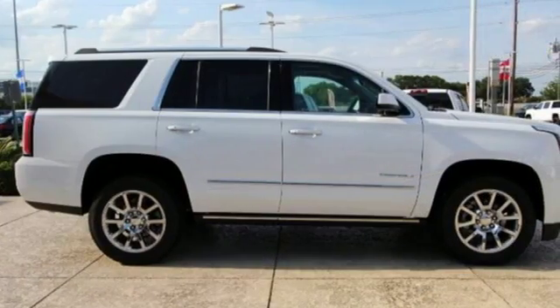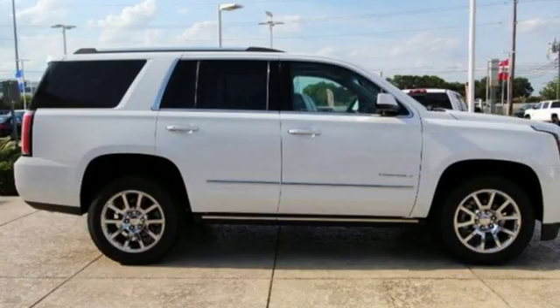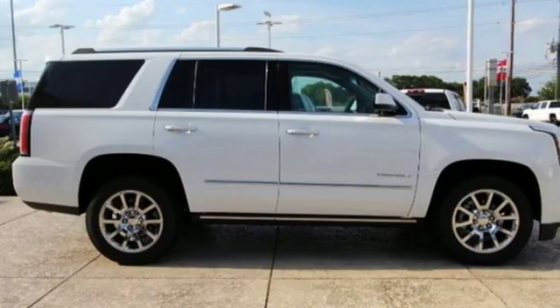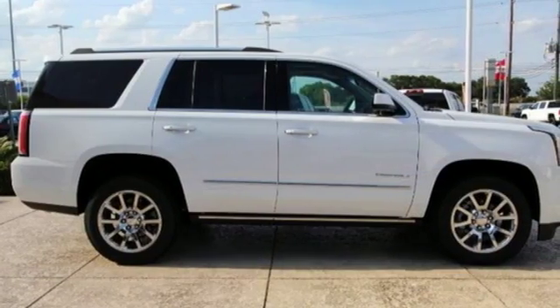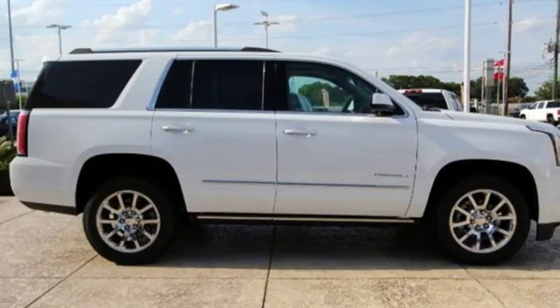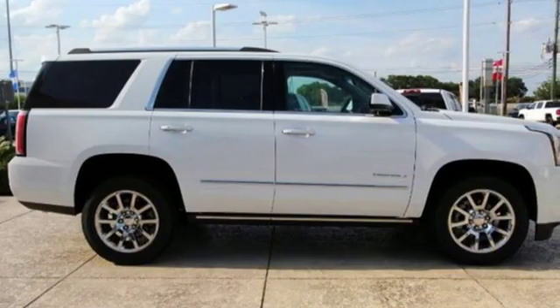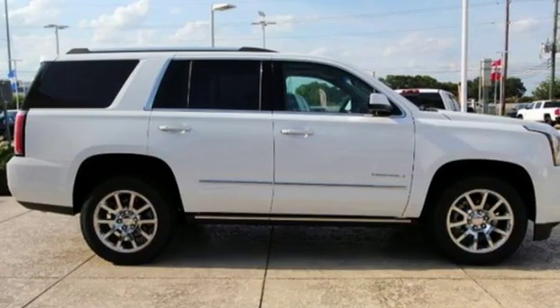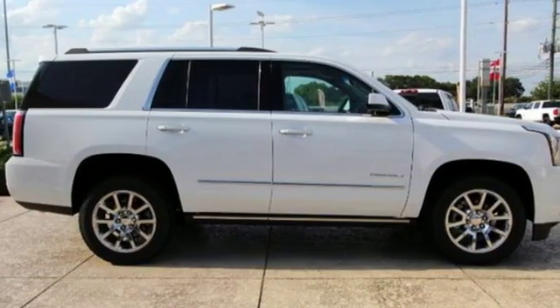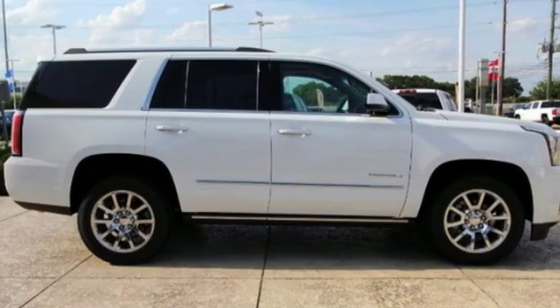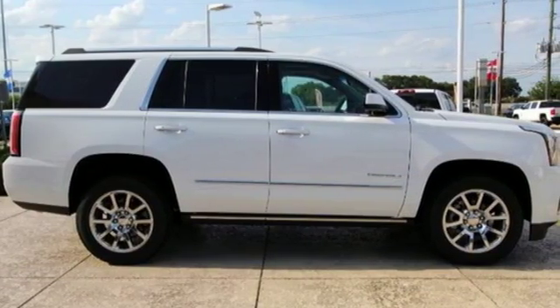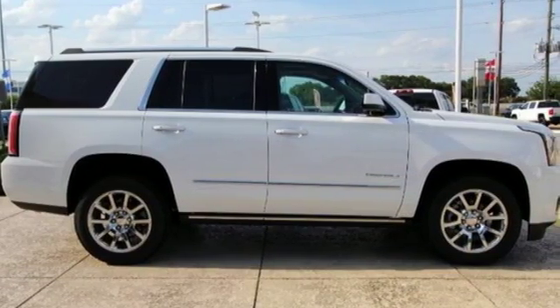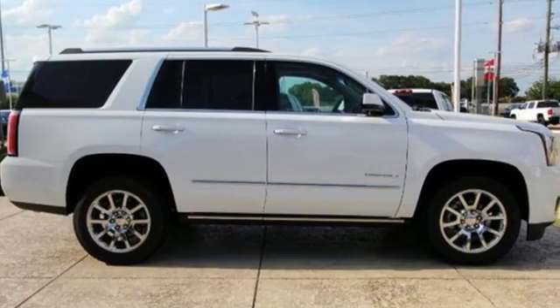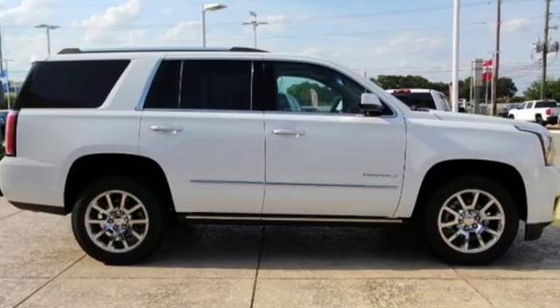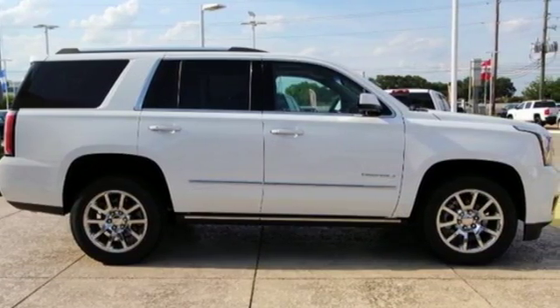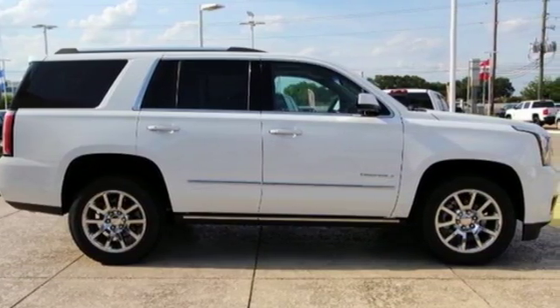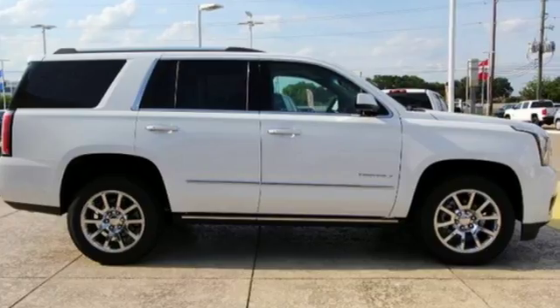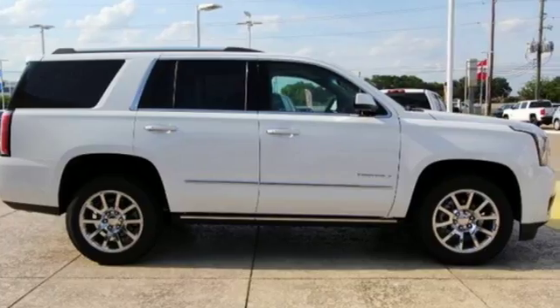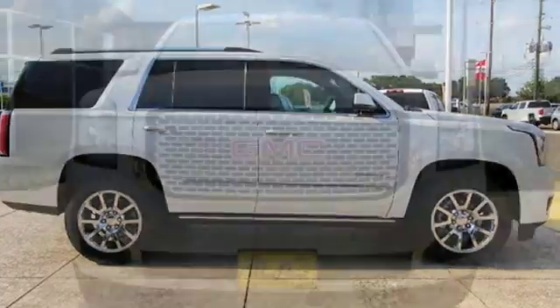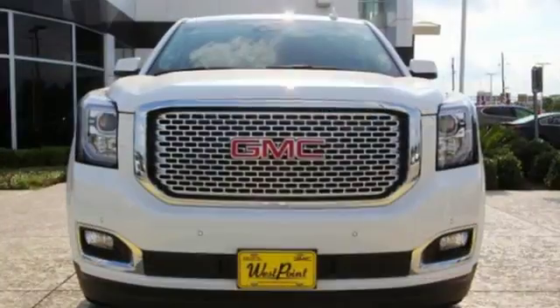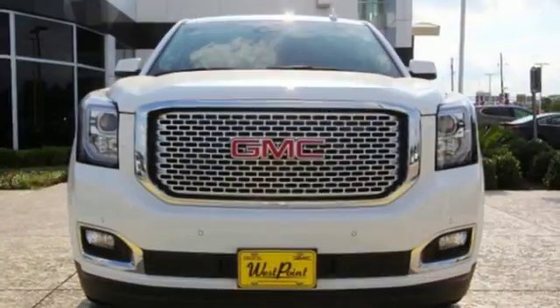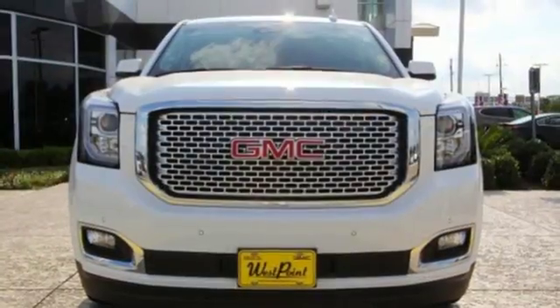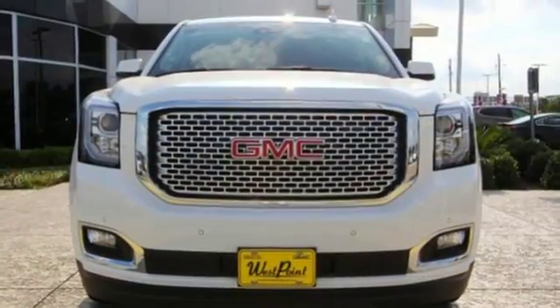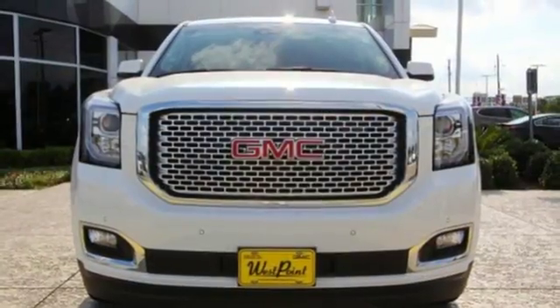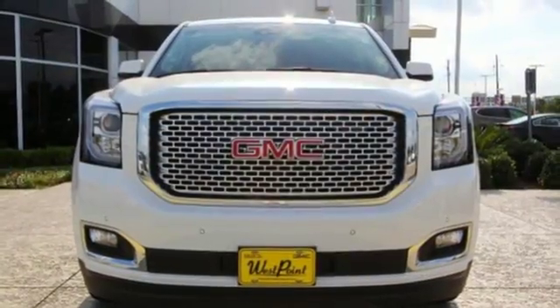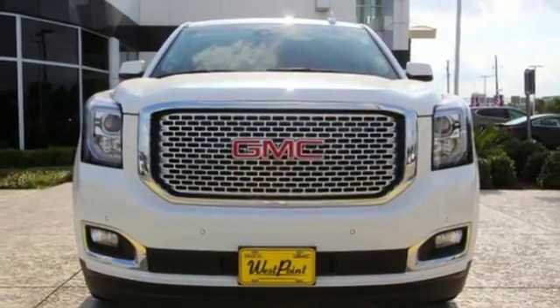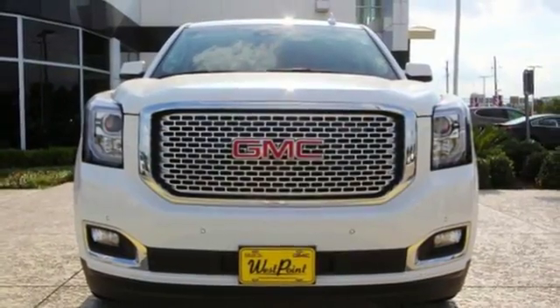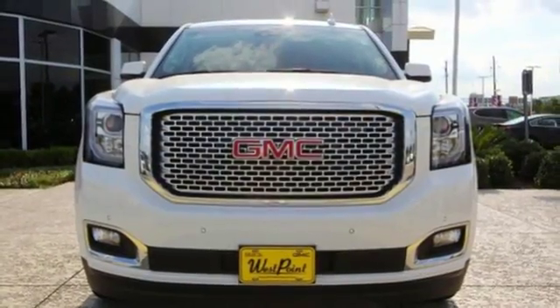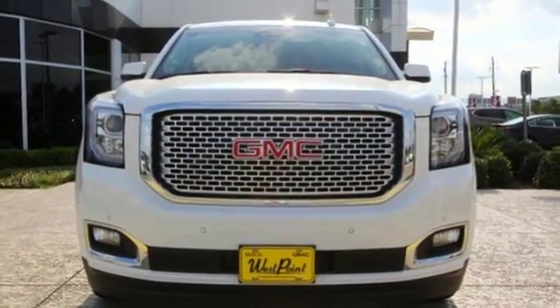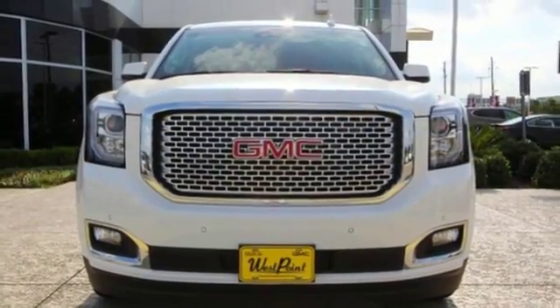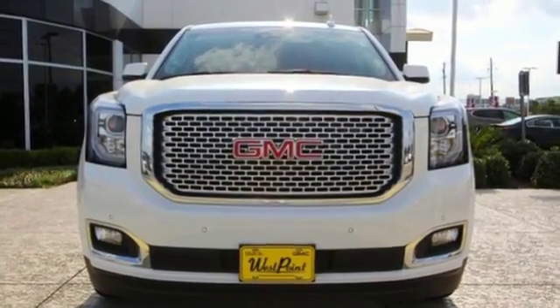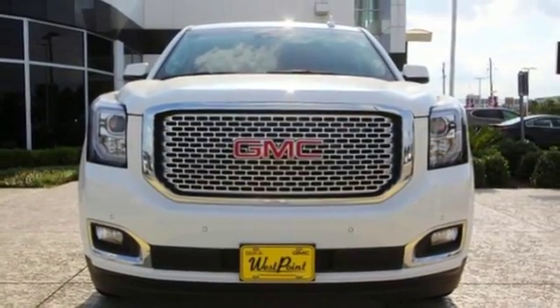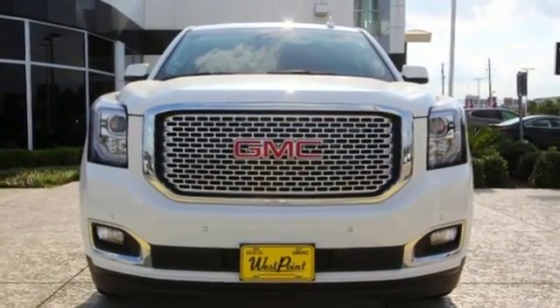Well built, well liked, and well up to the task, this Yukon is ready for a test drive today.